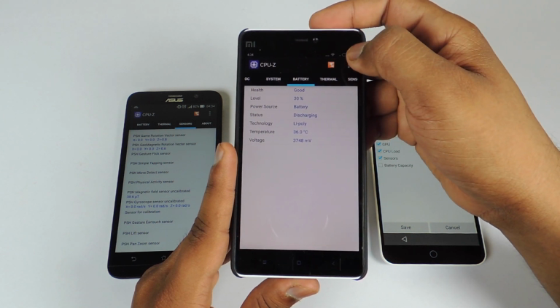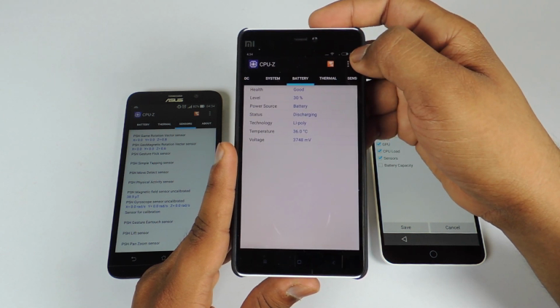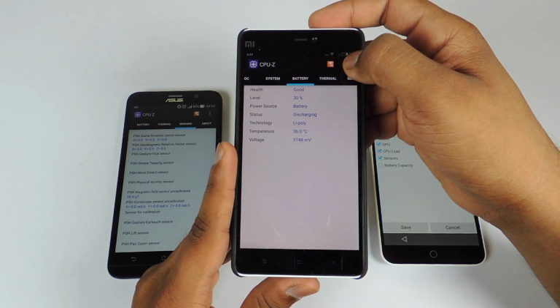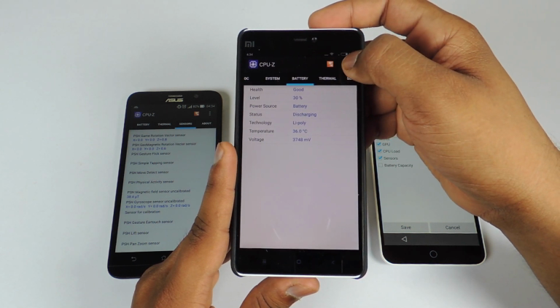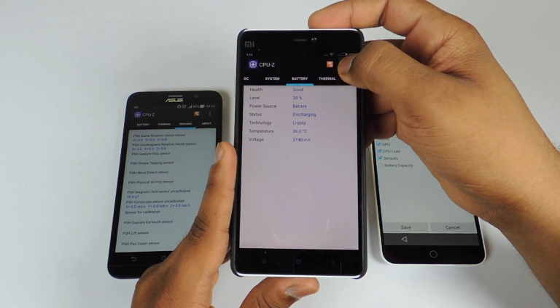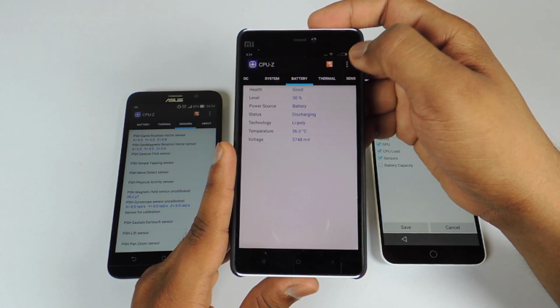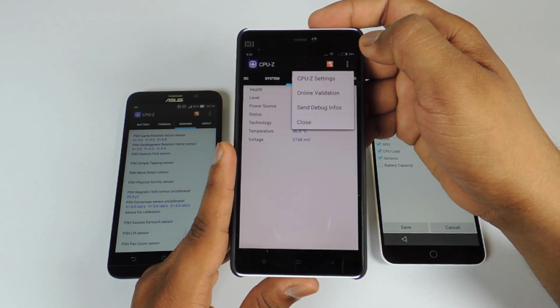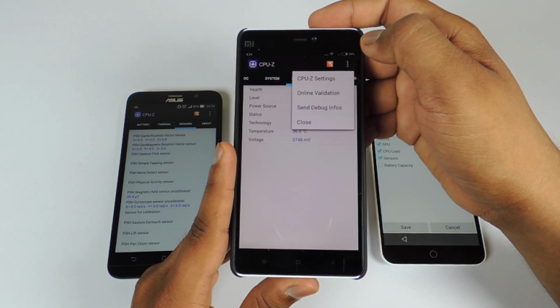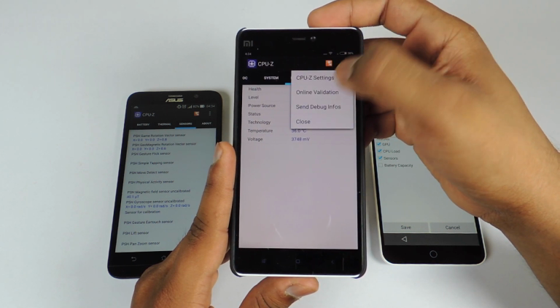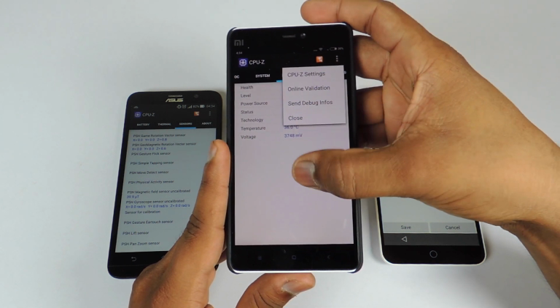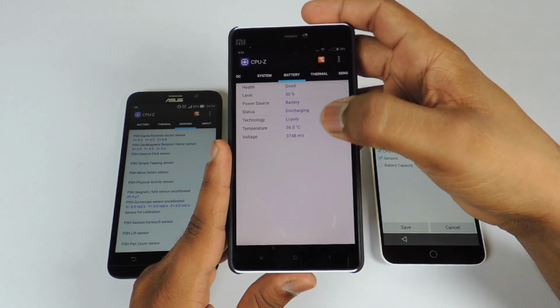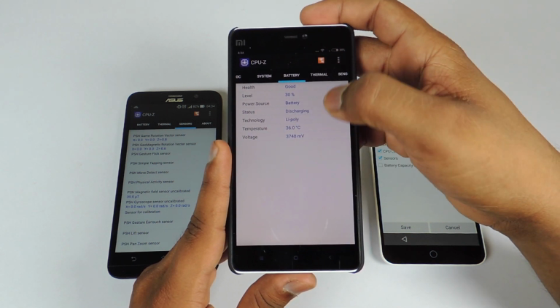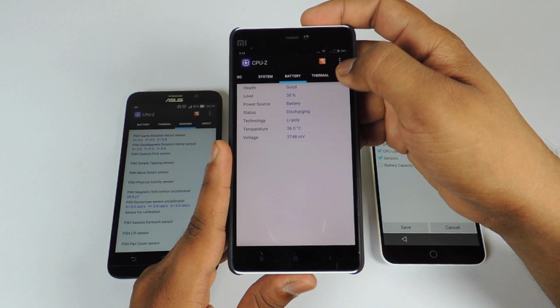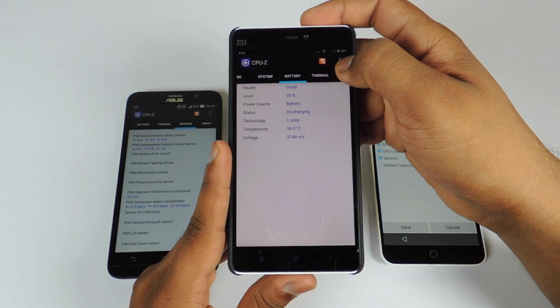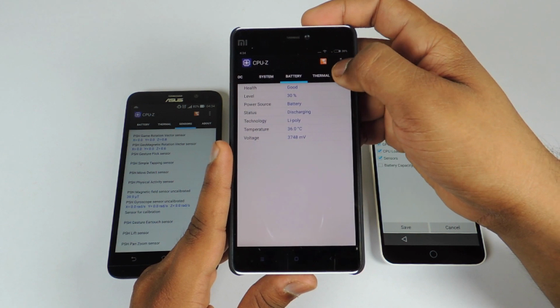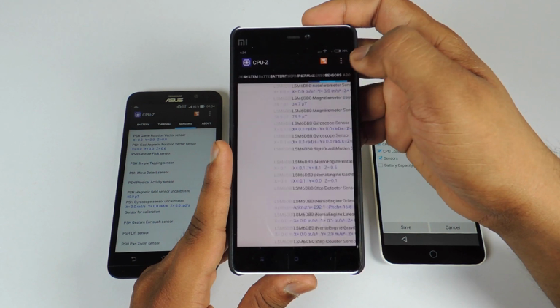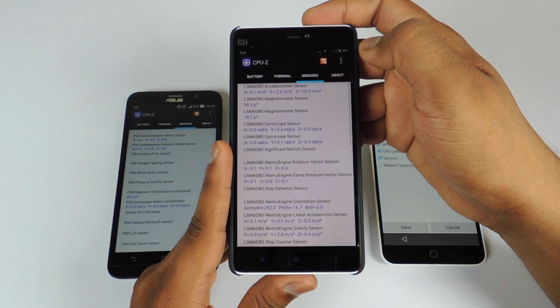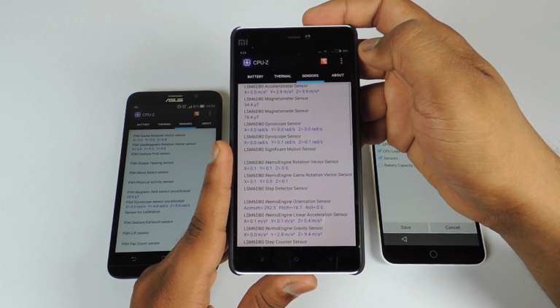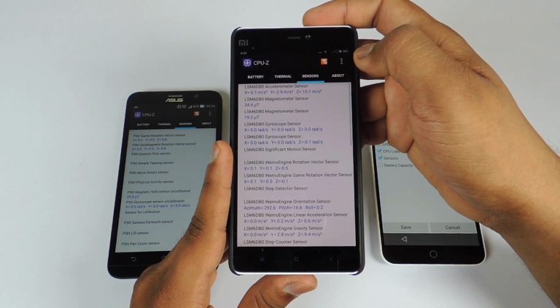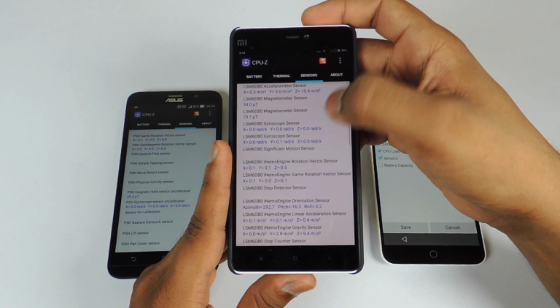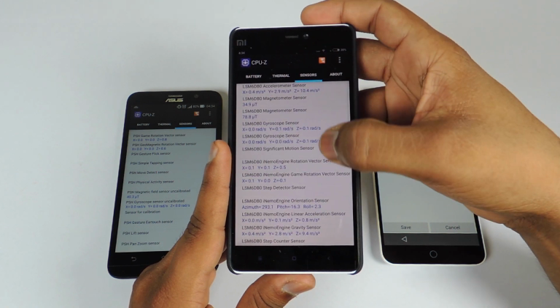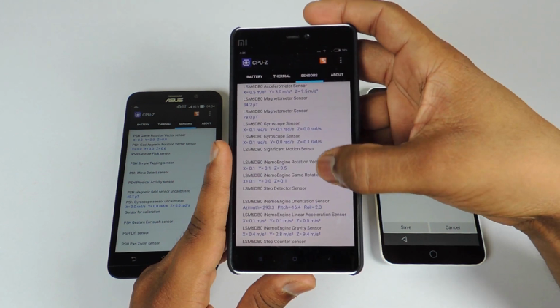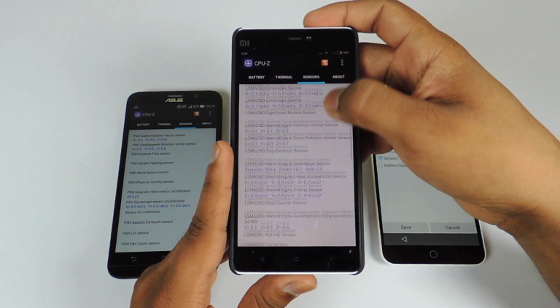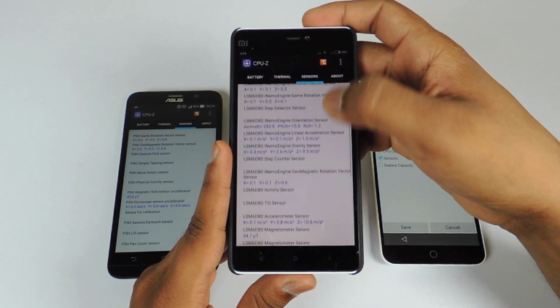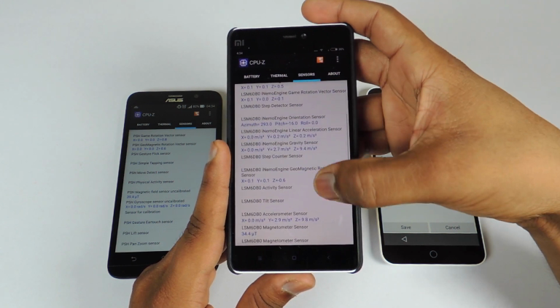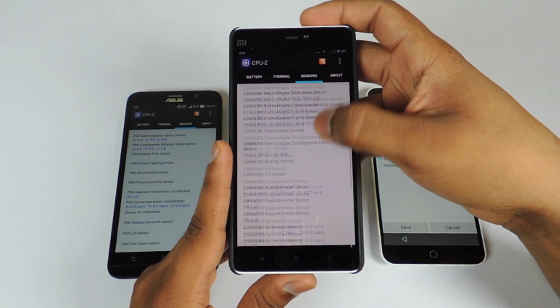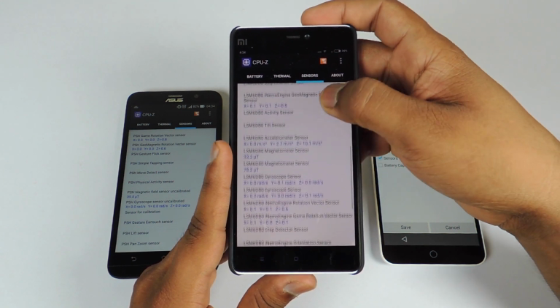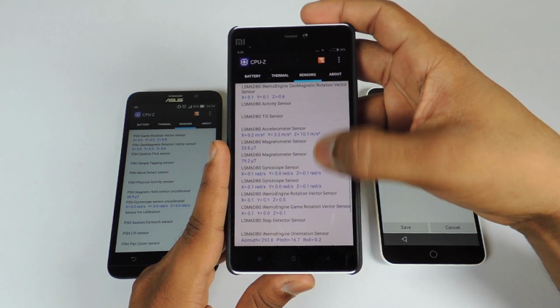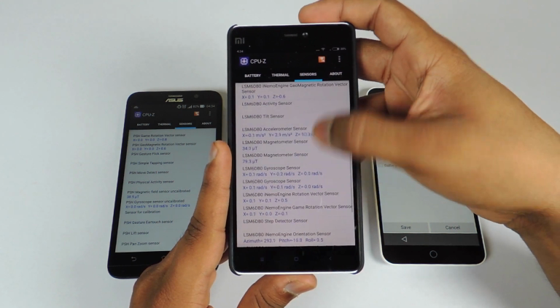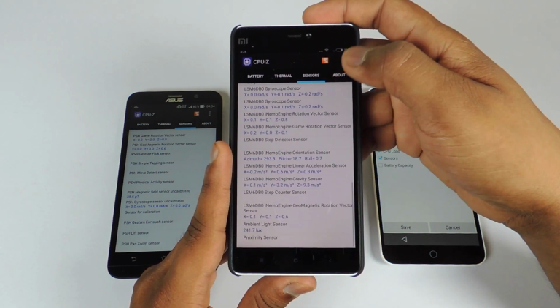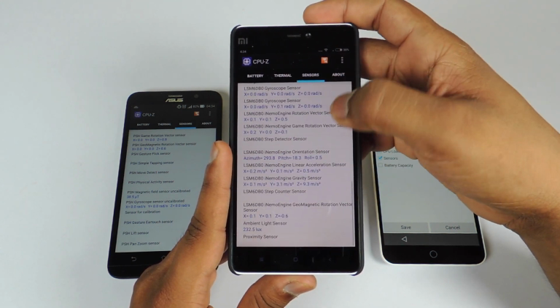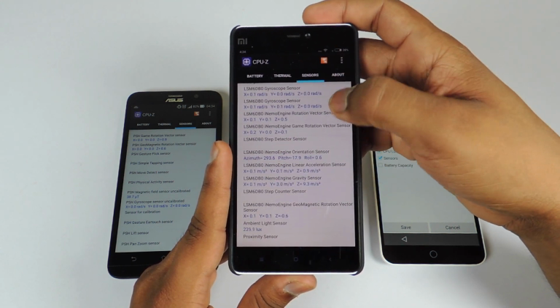Here is the battery related information for the Mi4i. You can also pause the video and take a look at the sensors on the Mi4i.